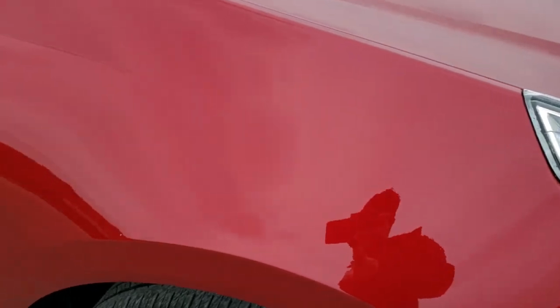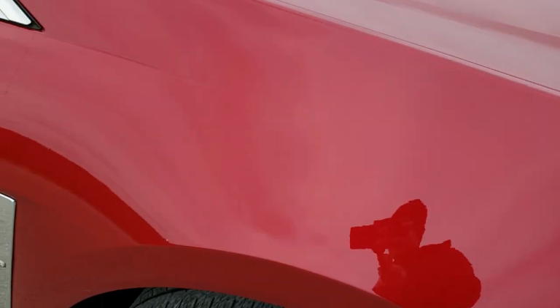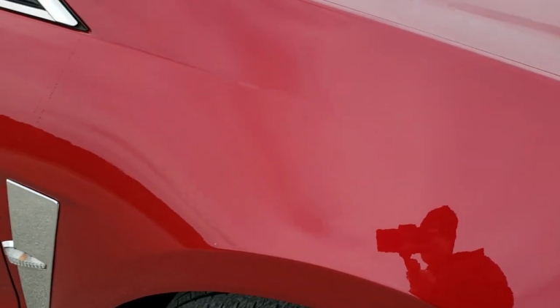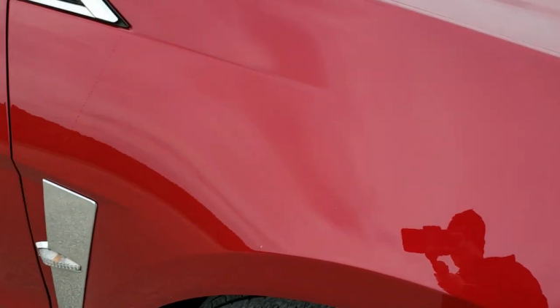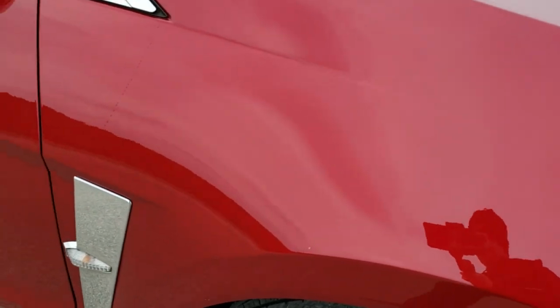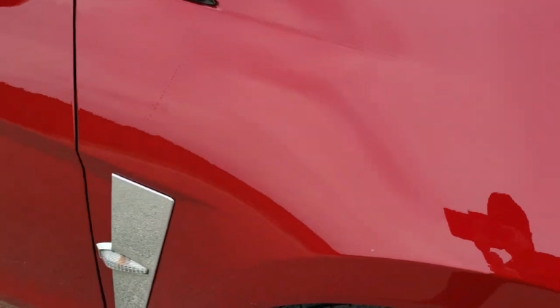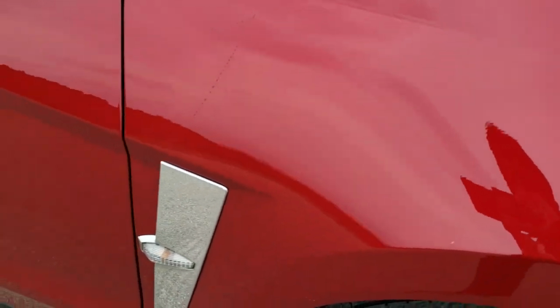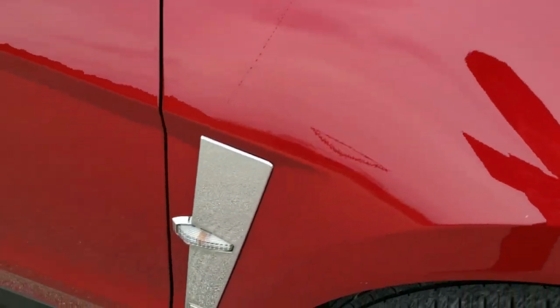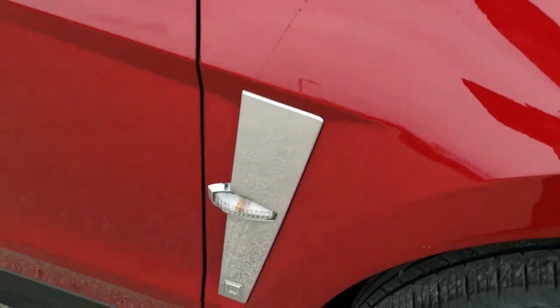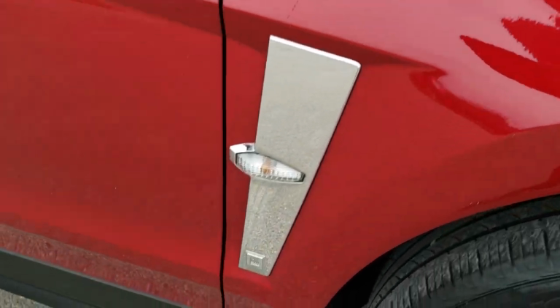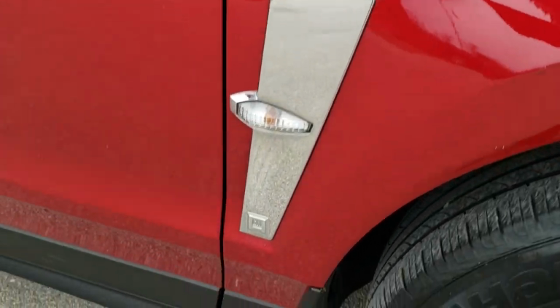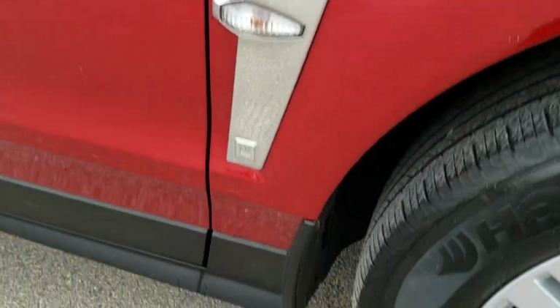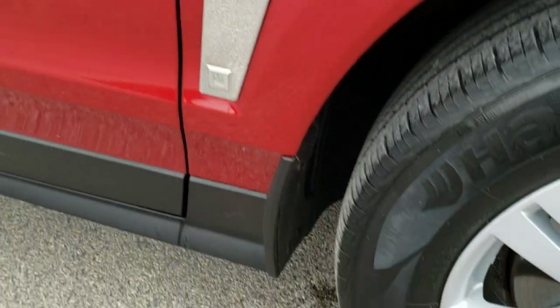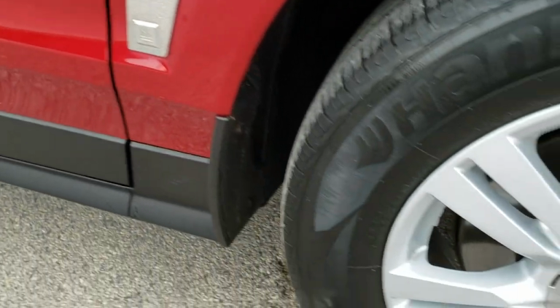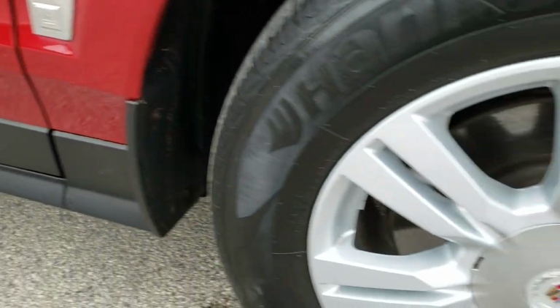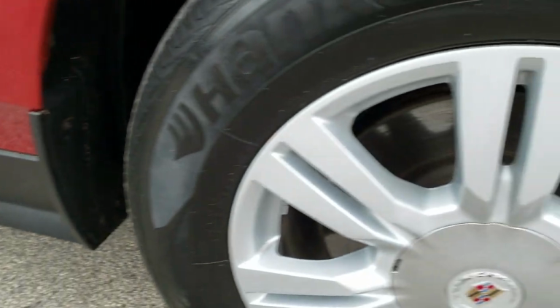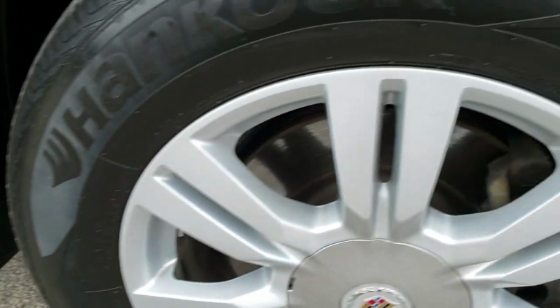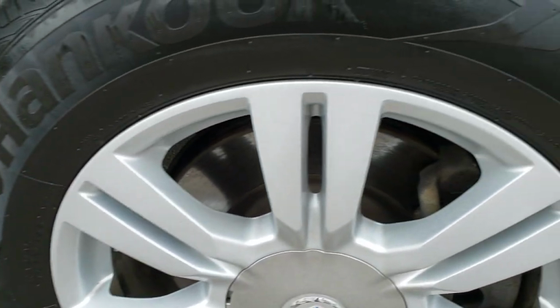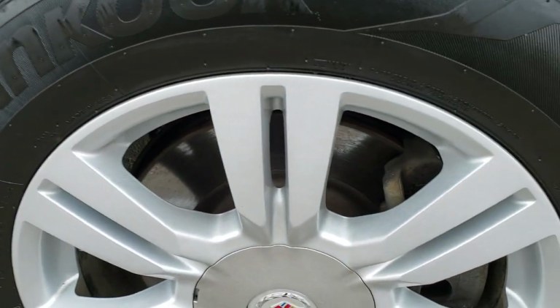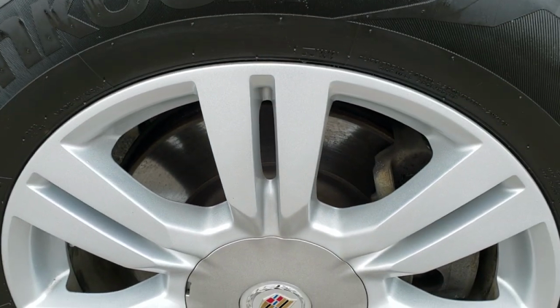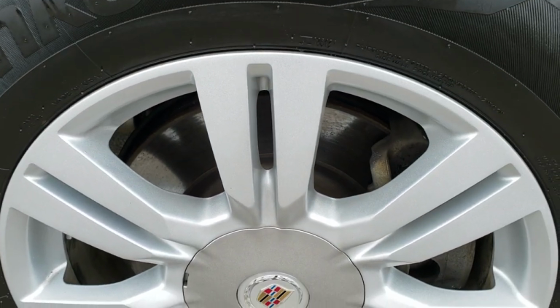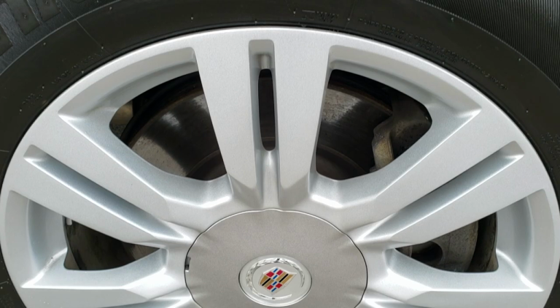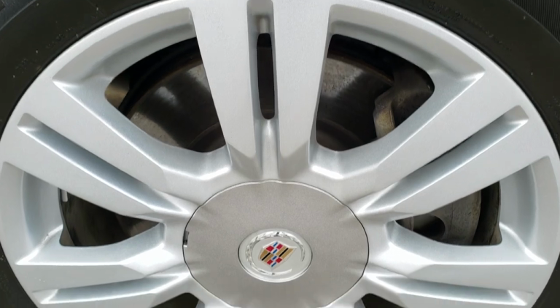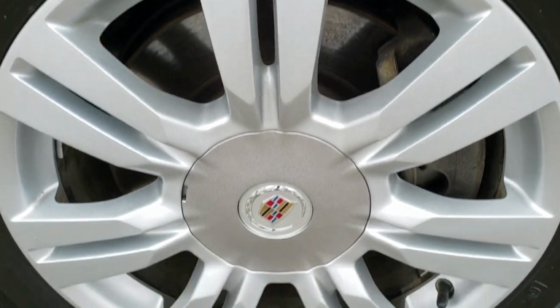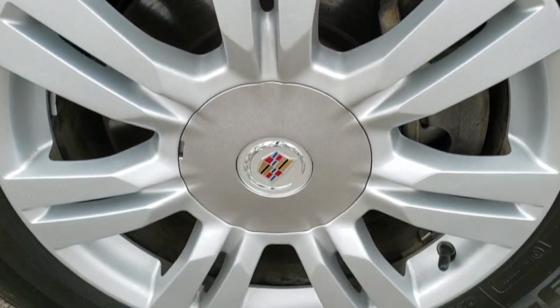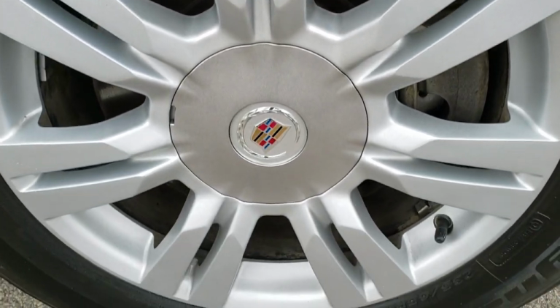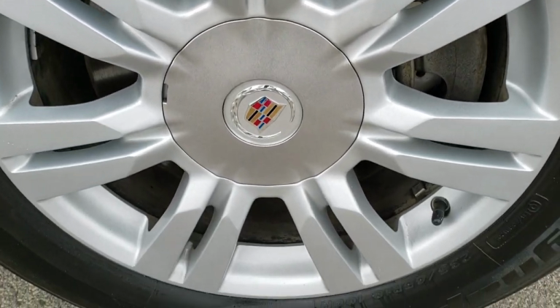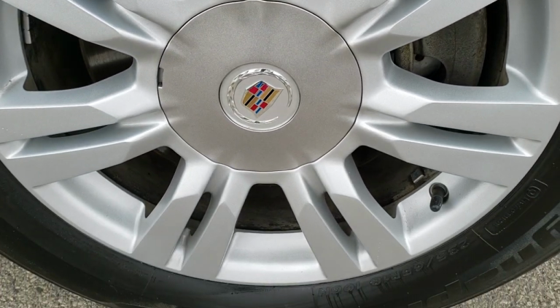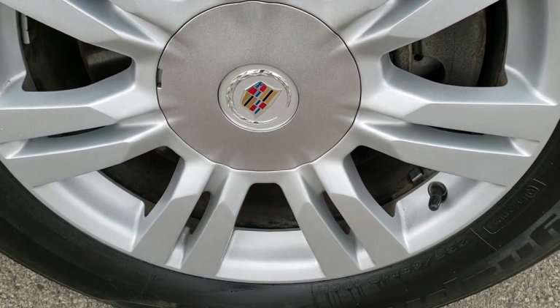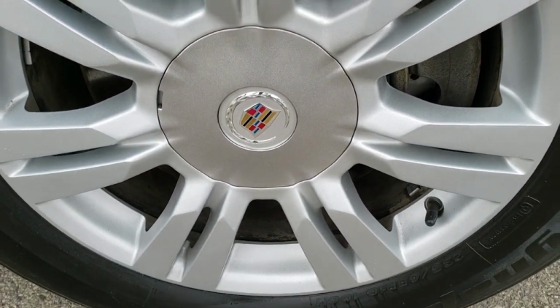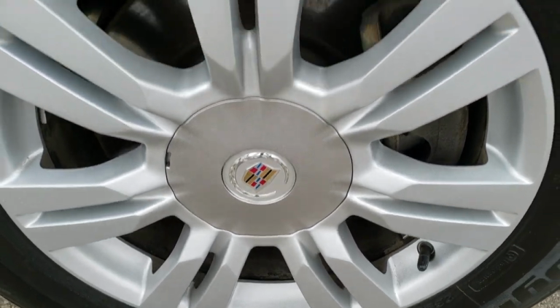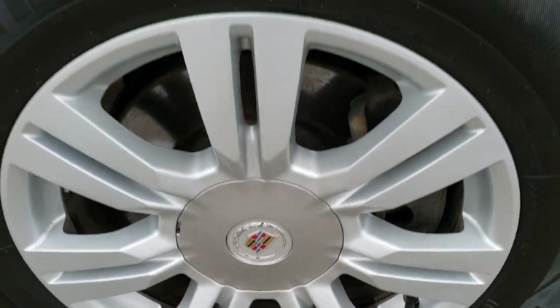The passenger side fender is in nice shape, and the passenger side rim has no scuffs or scrapes on it.